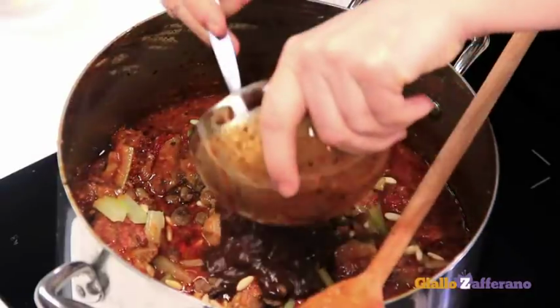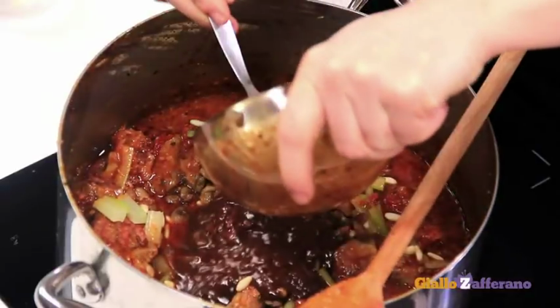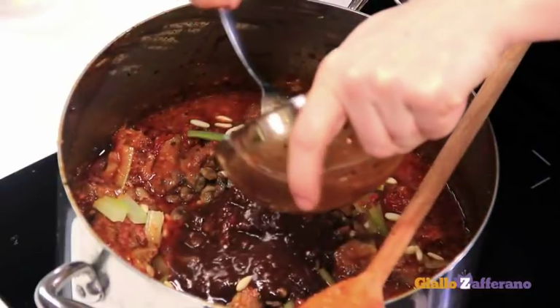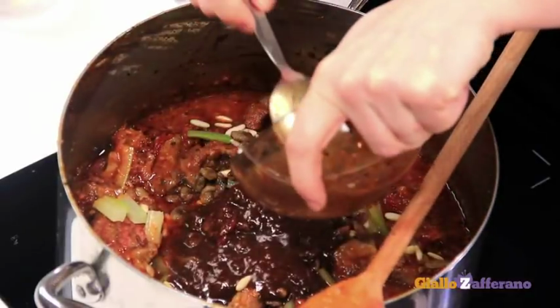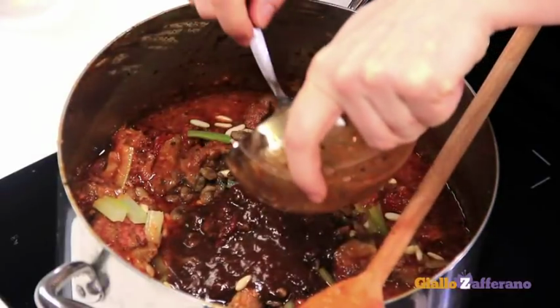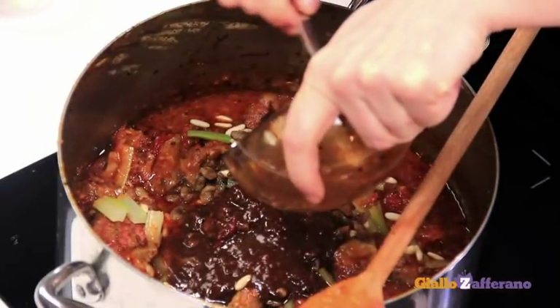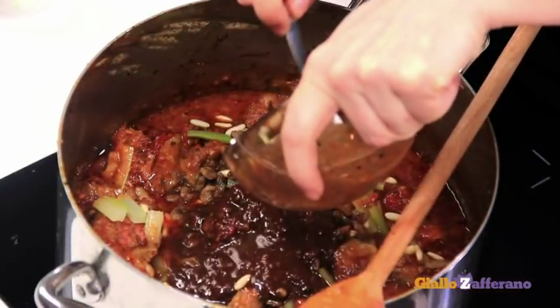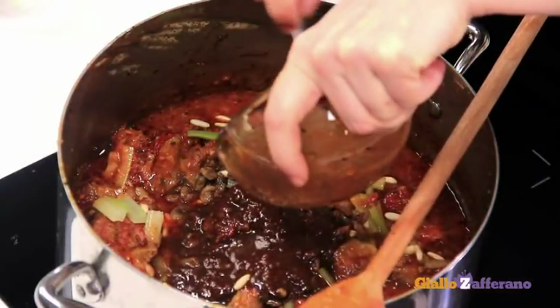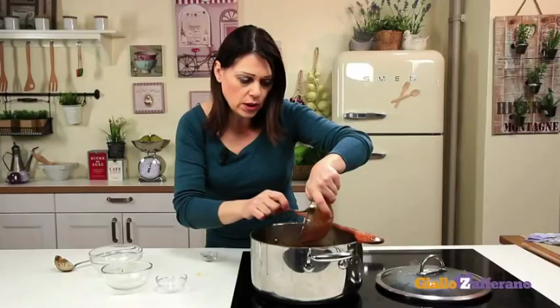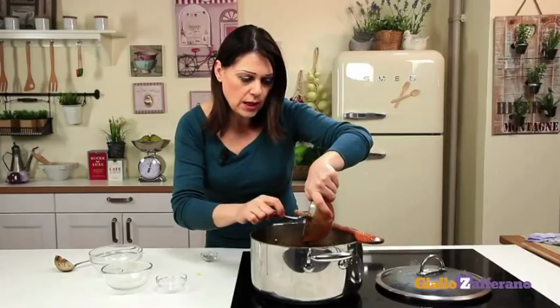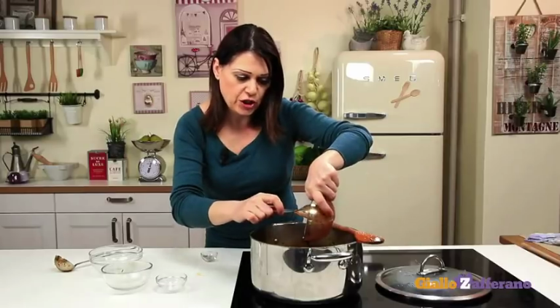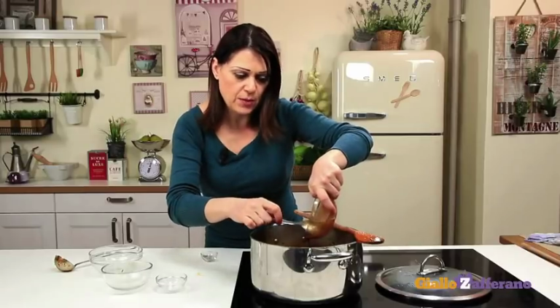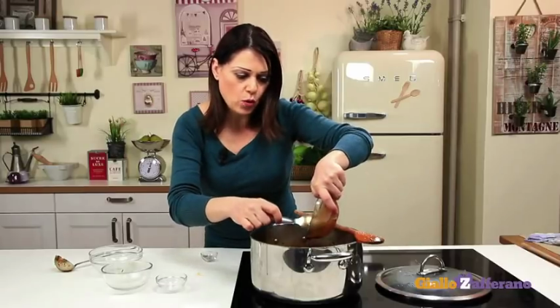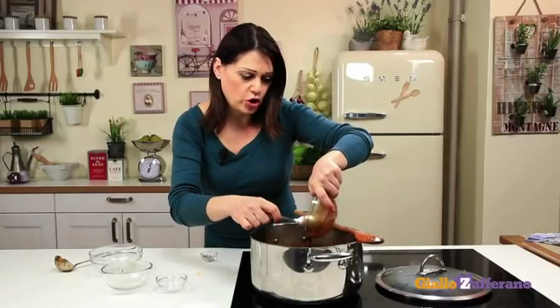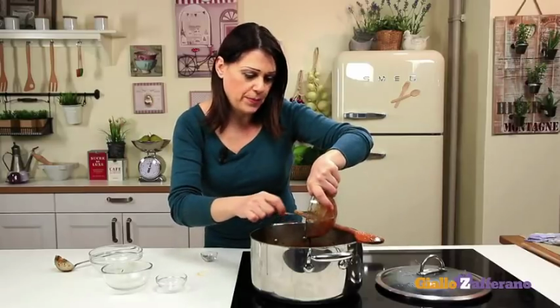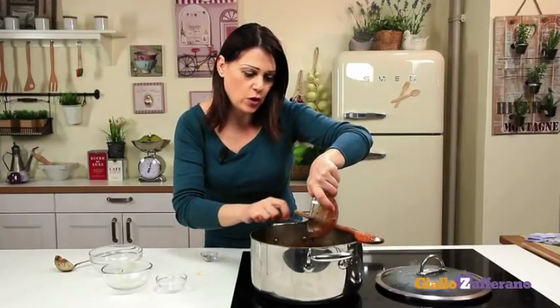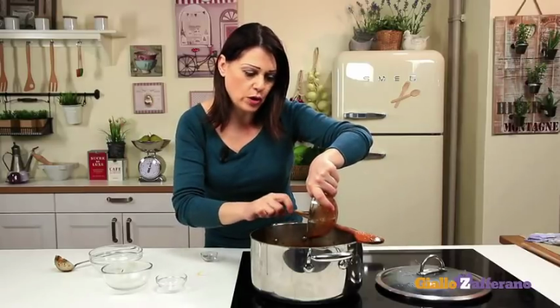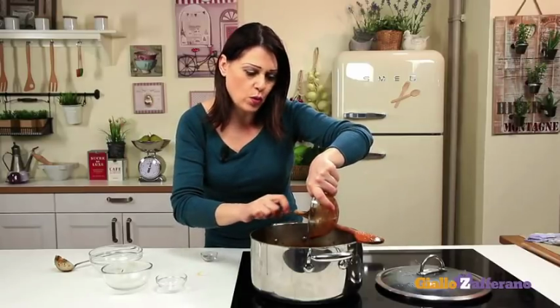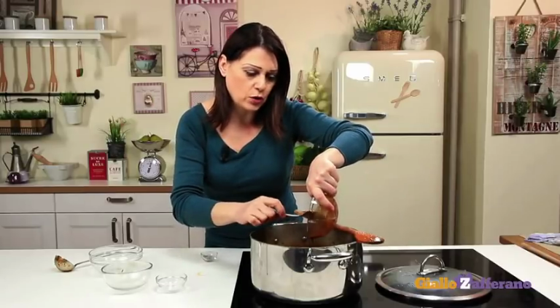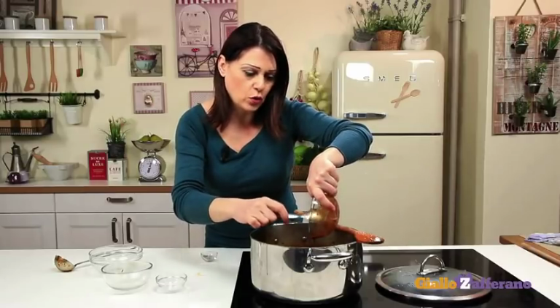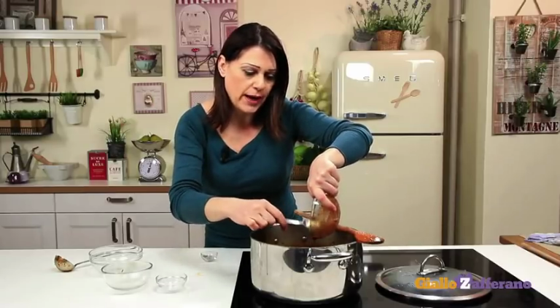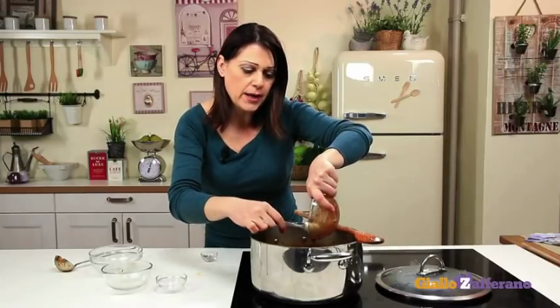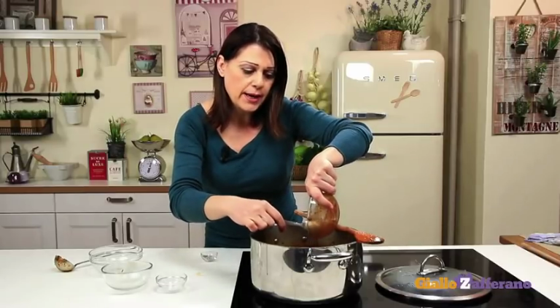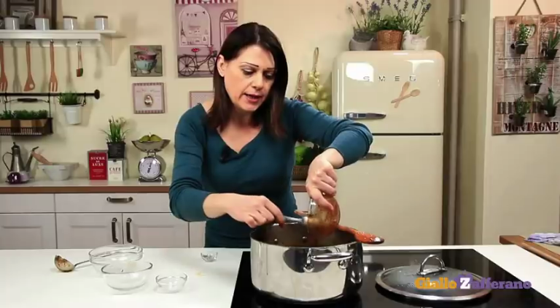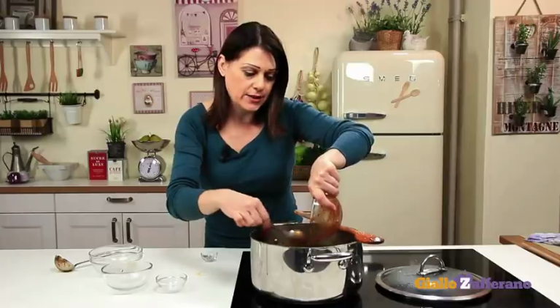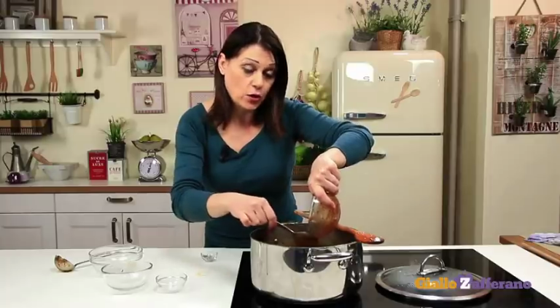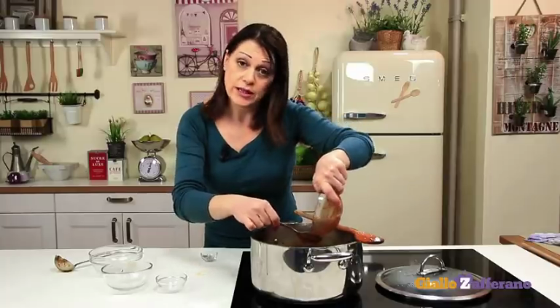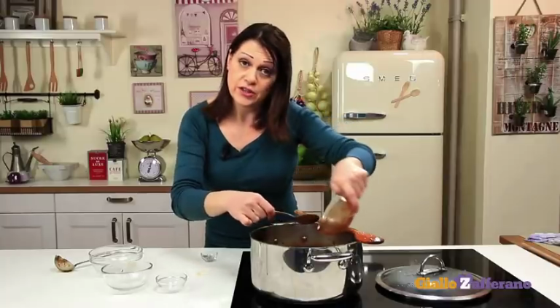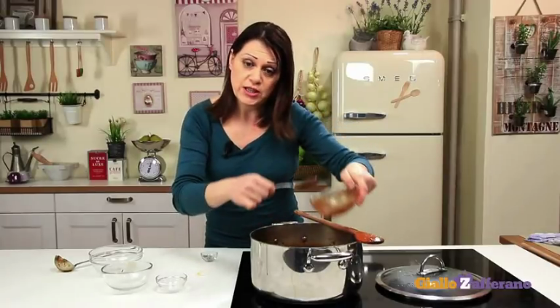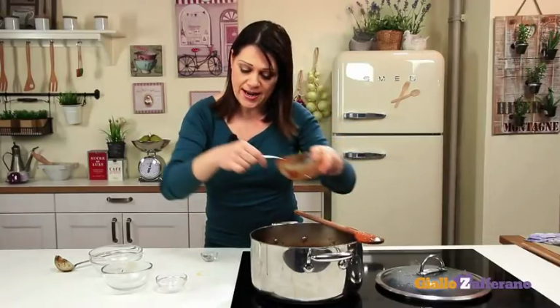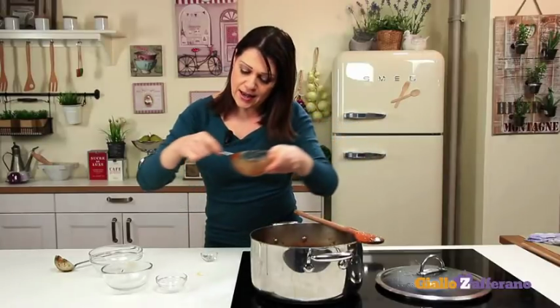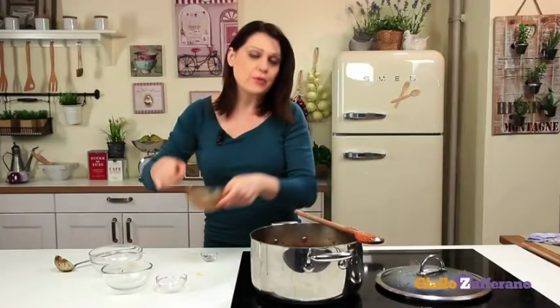Mix well, then cook for another 15 minutes and our Coda alla Vaccinara is ready to serve.